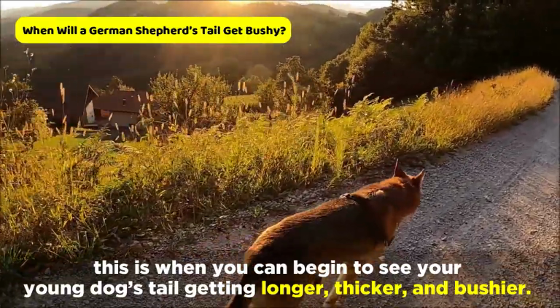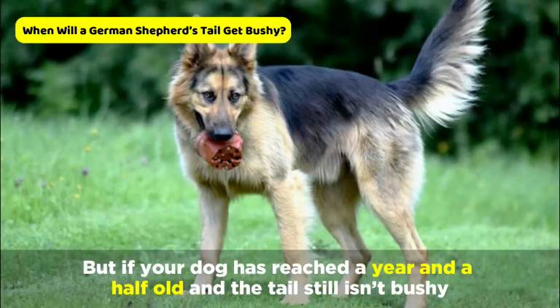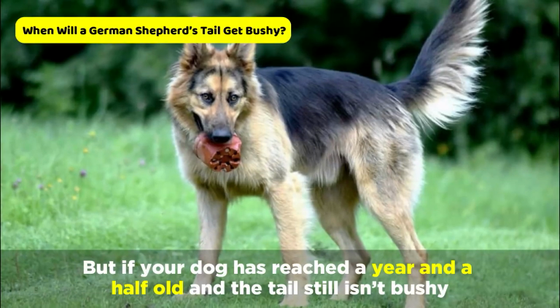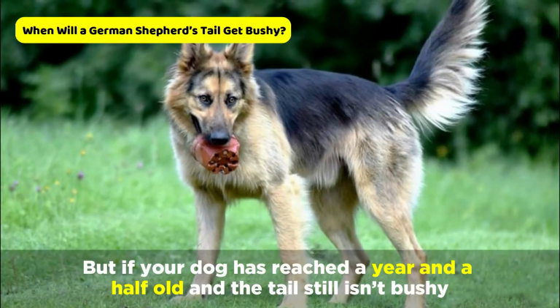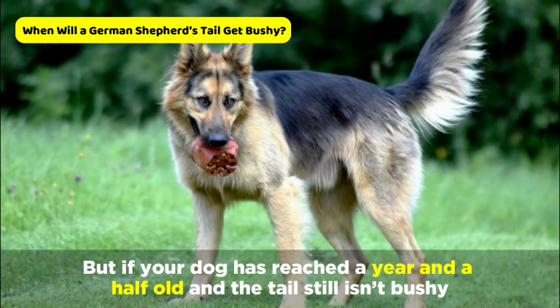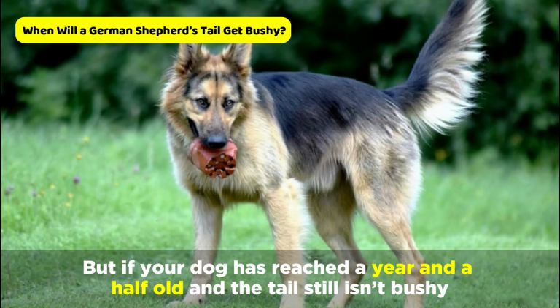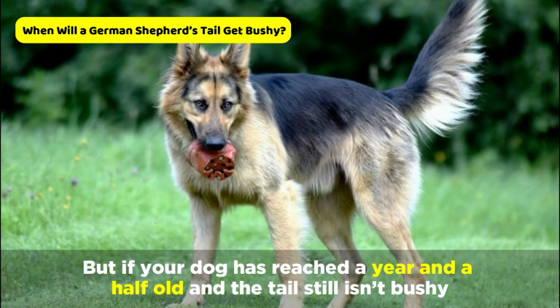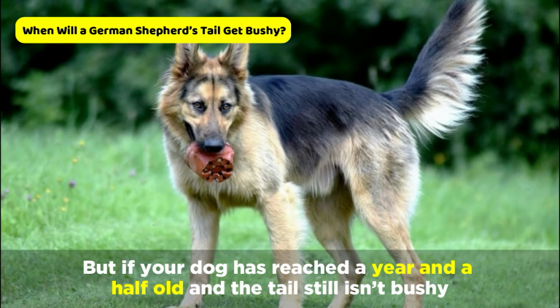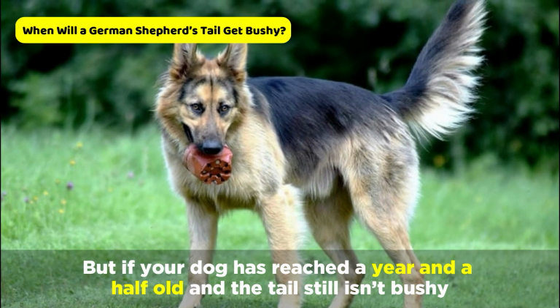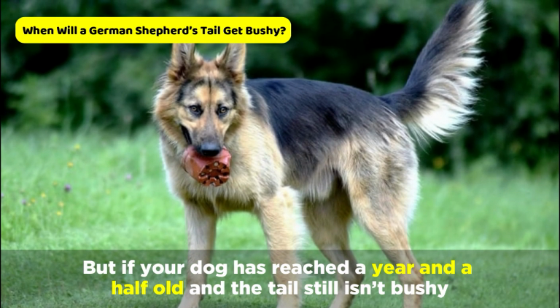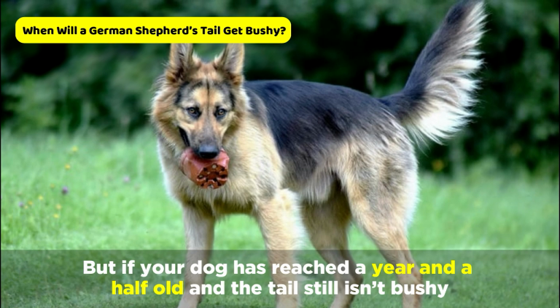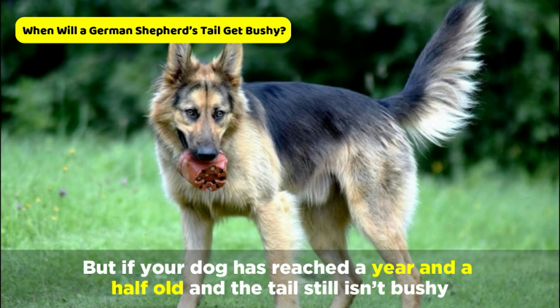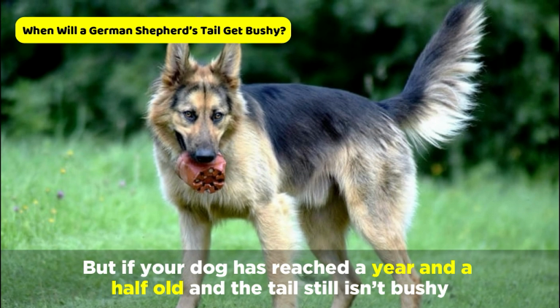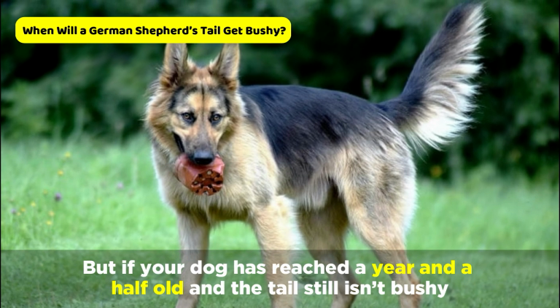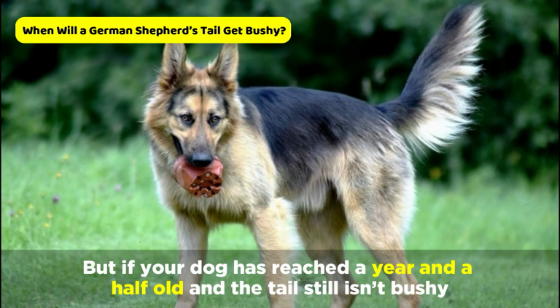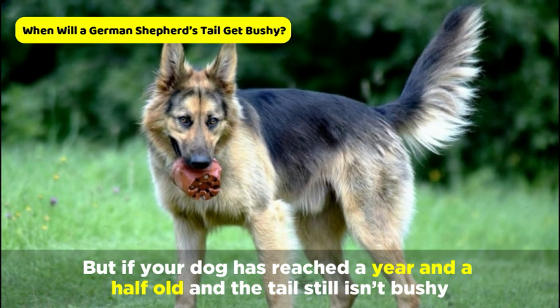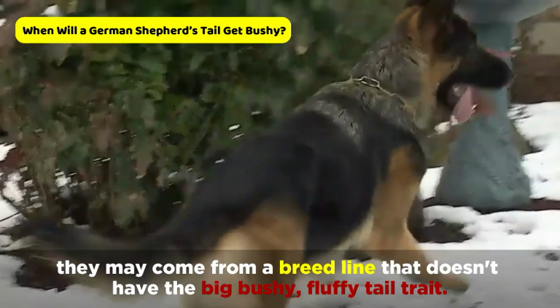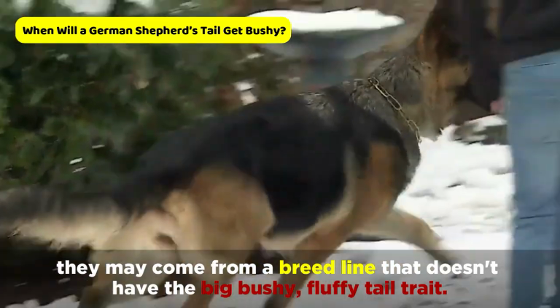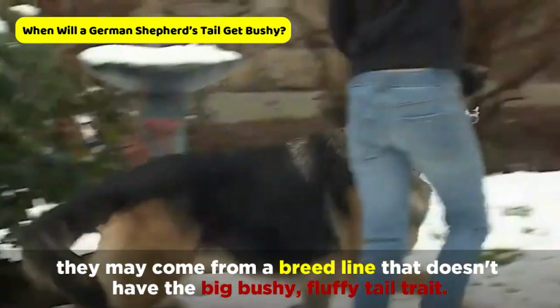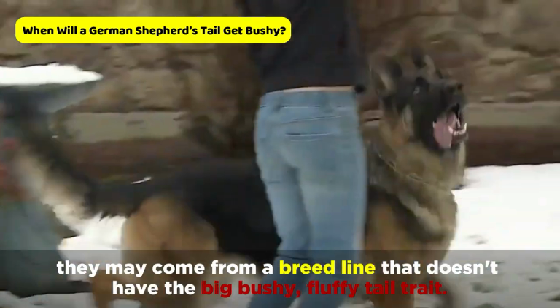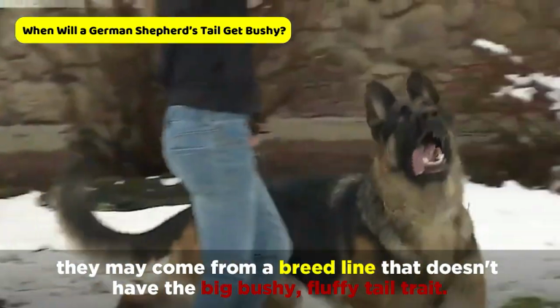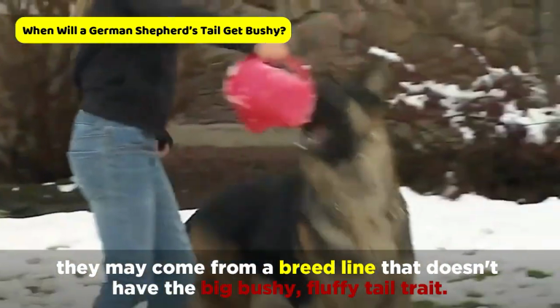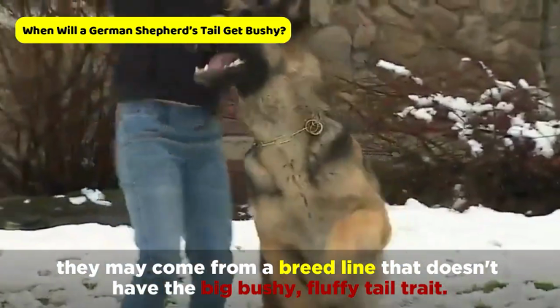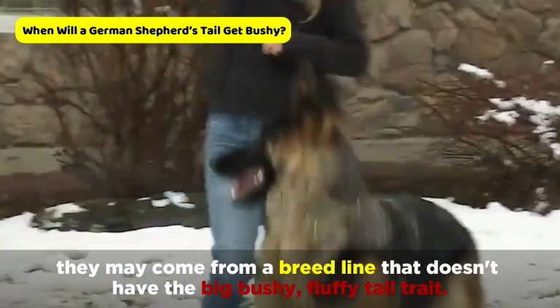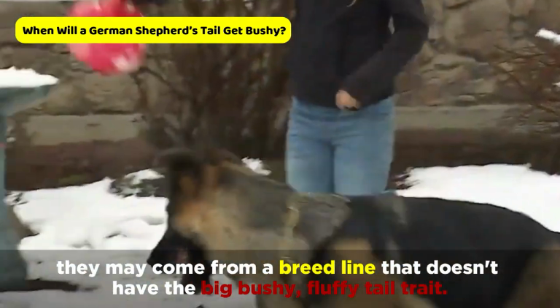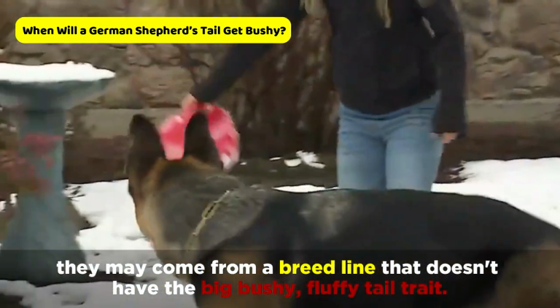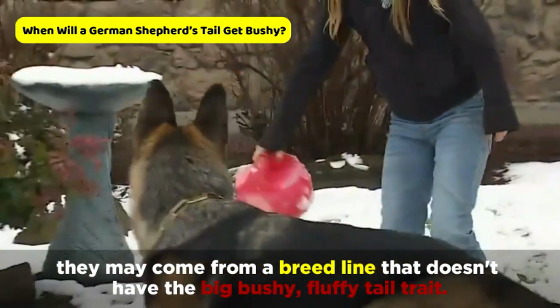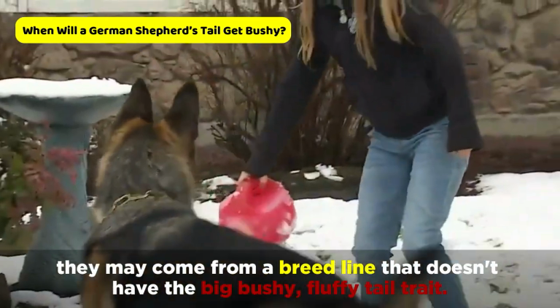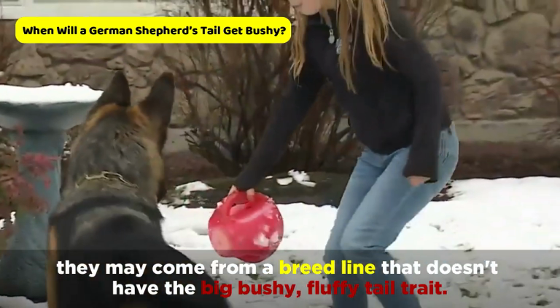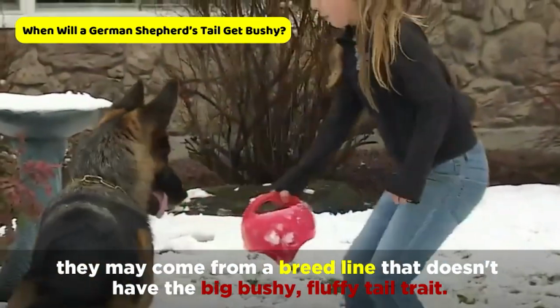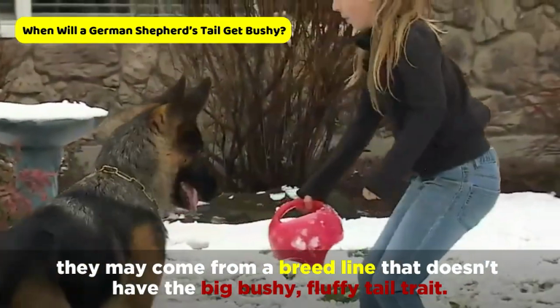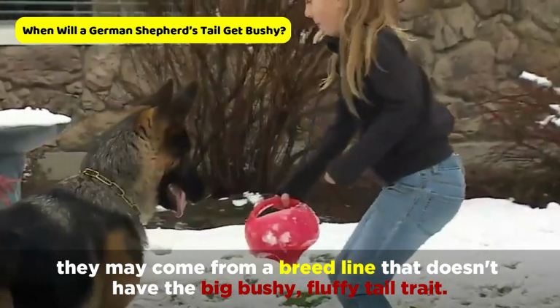But if your dog has reached a year and a half old and the tail still isn't bushy, they may come from a breed line that doesn't have the big bushy, fluffy tail trait.